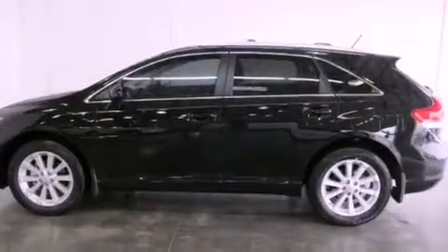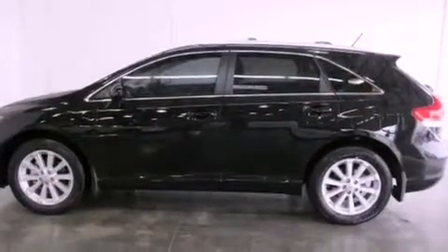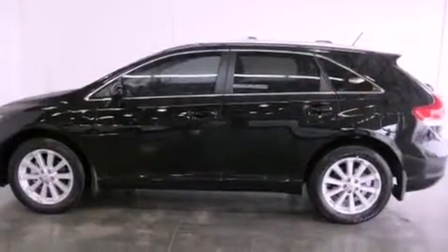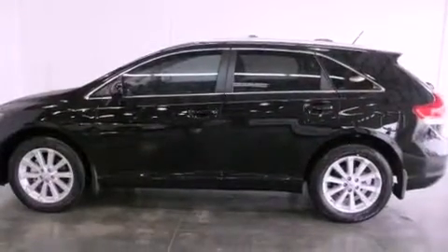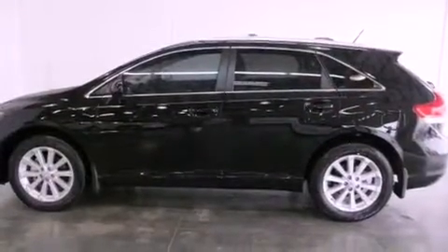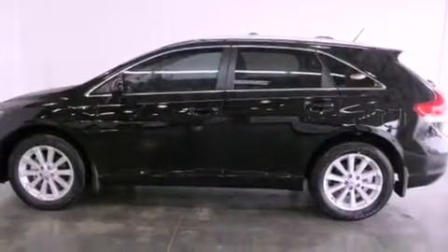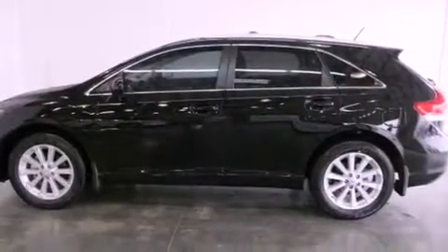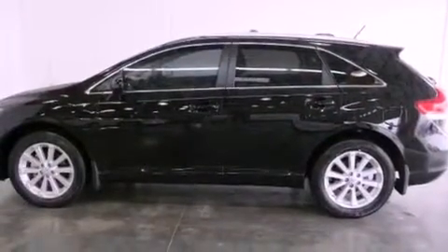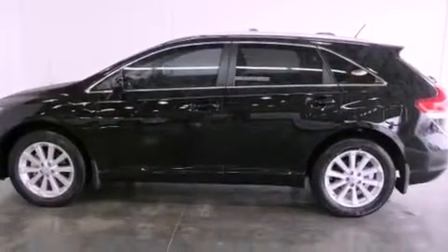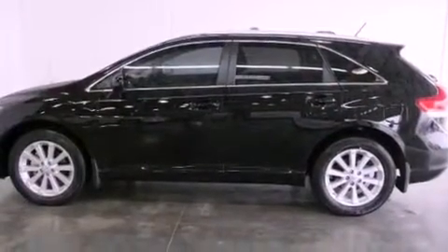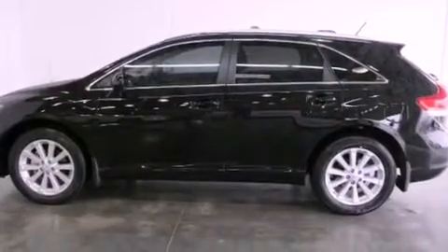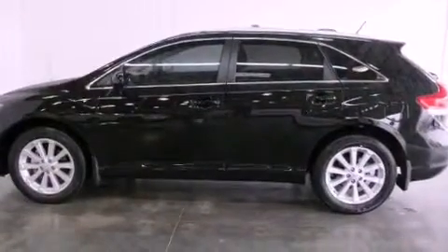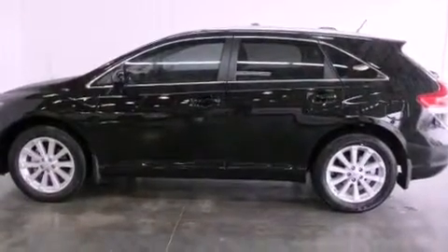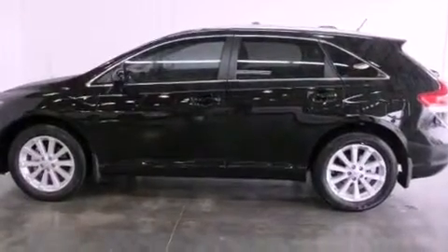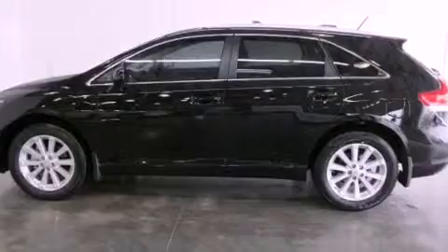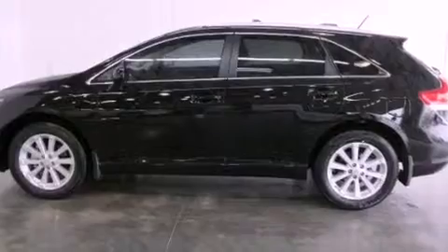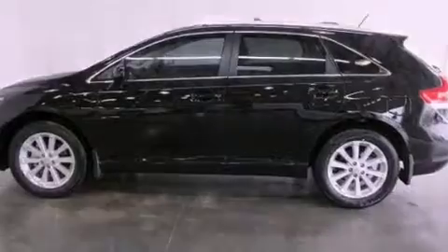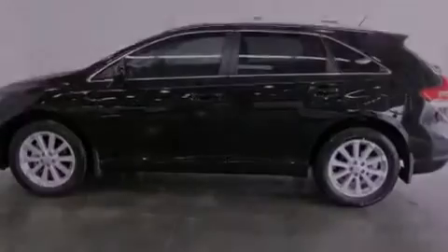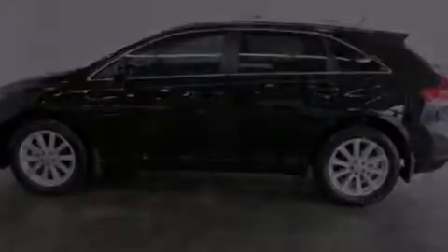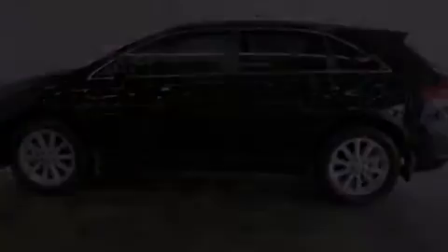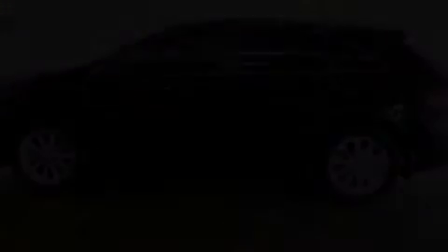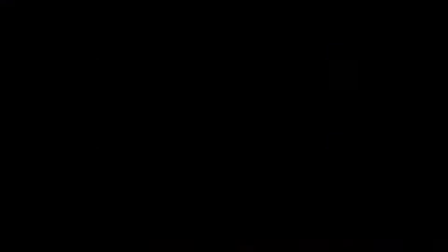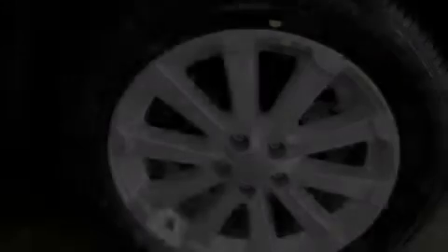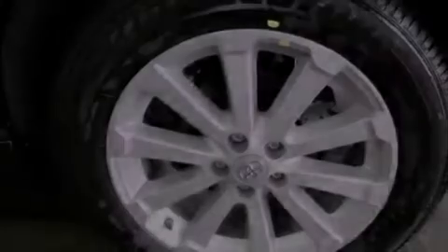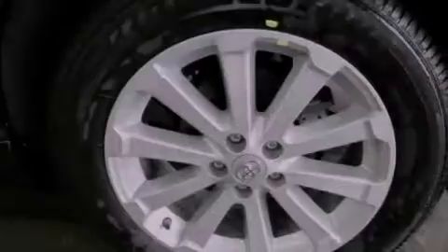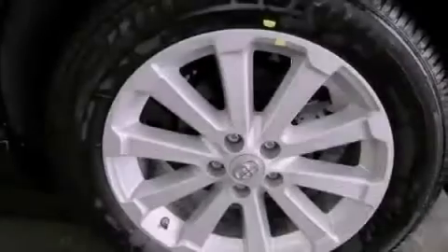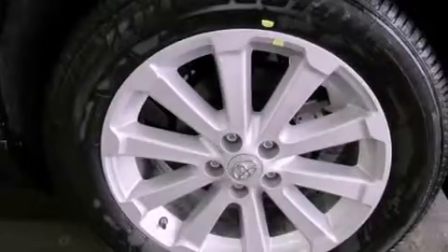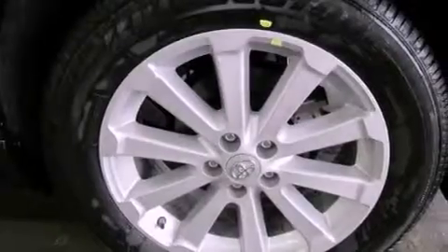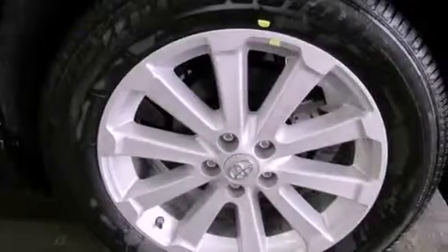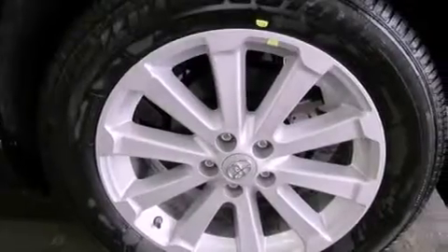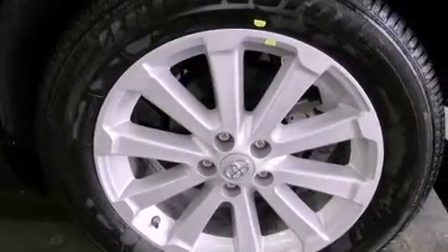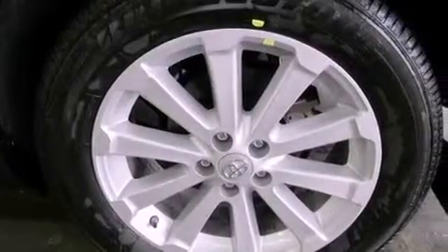Additional features include tinted glass, traction control, side curtain airbags, heated side view mirrors, and satellite radio.